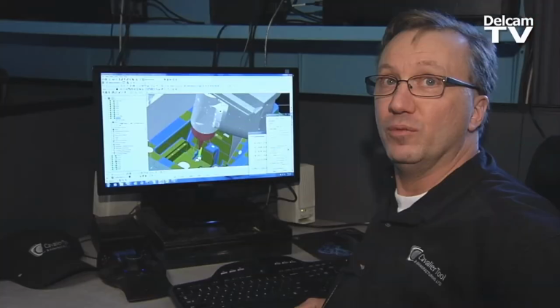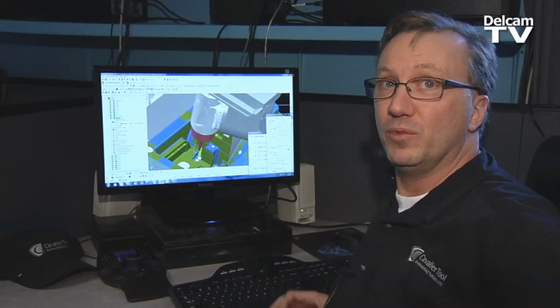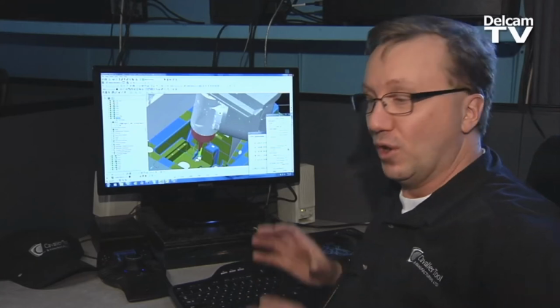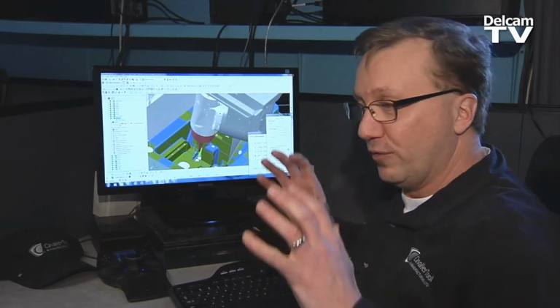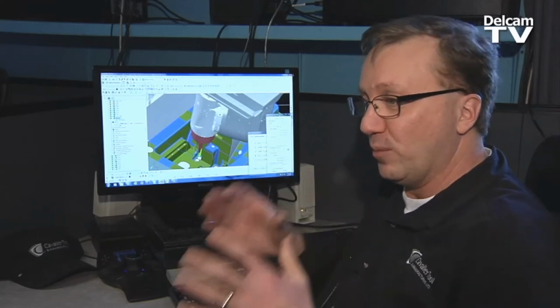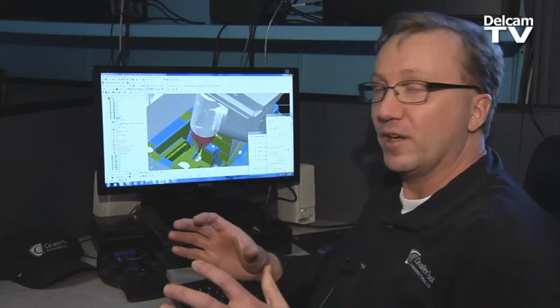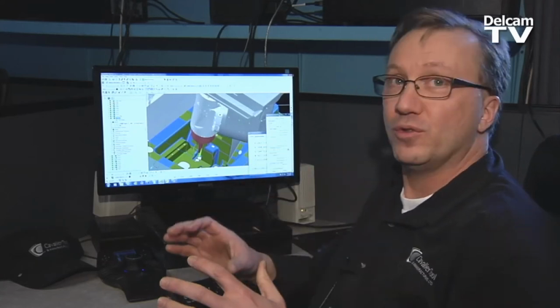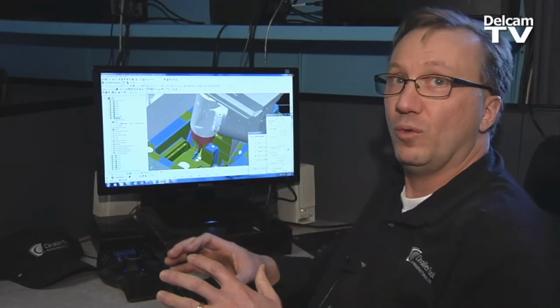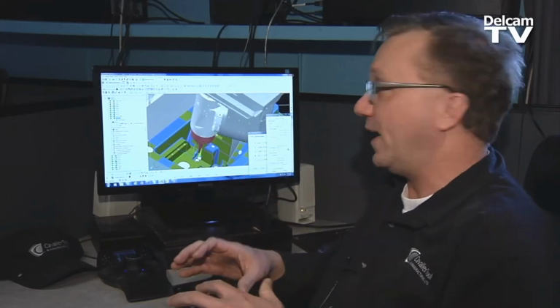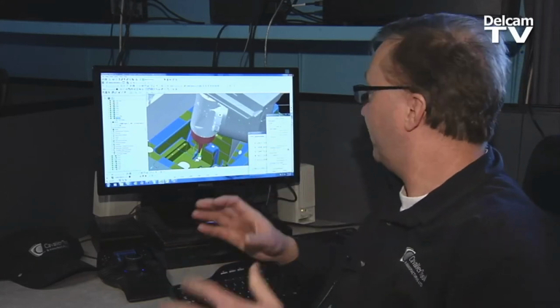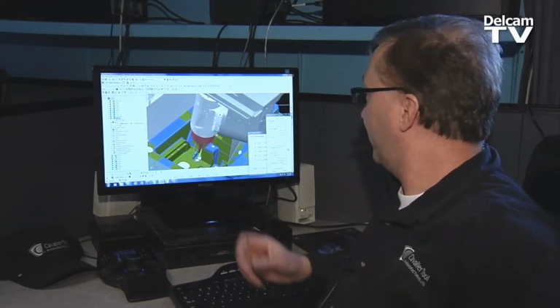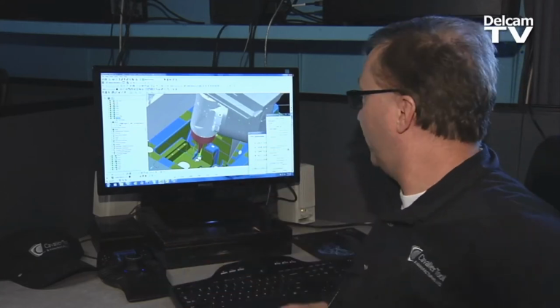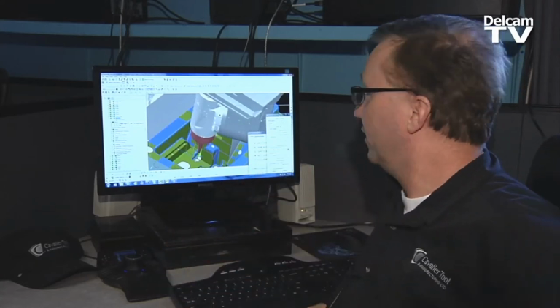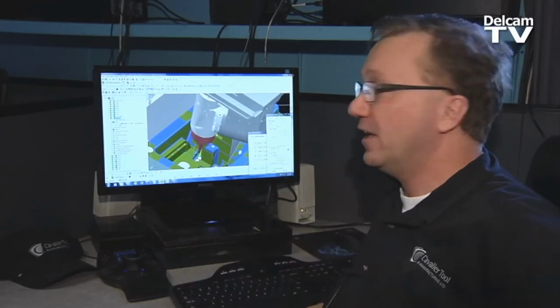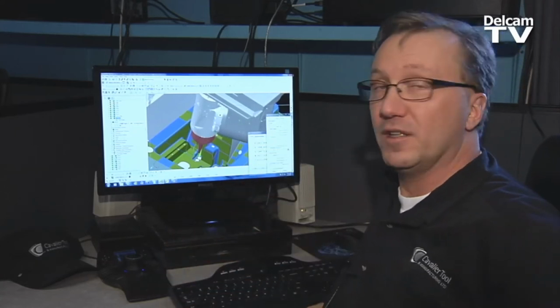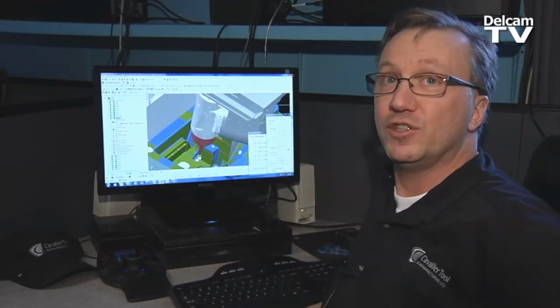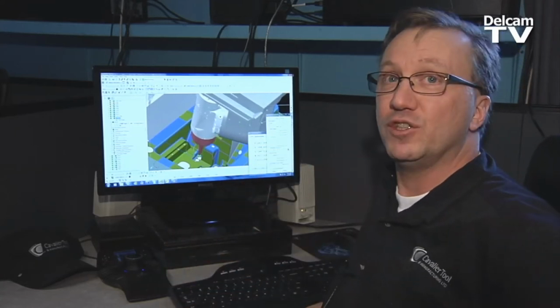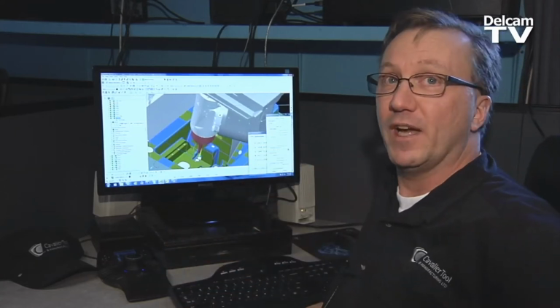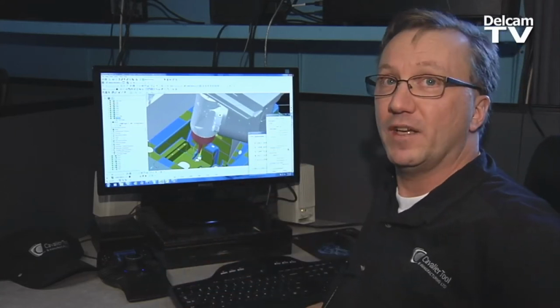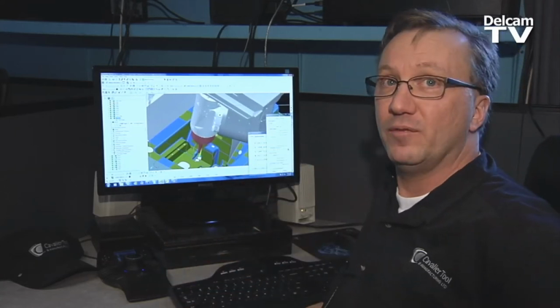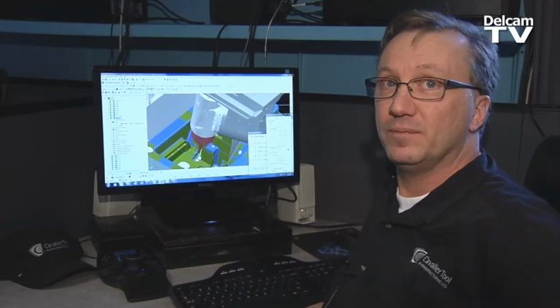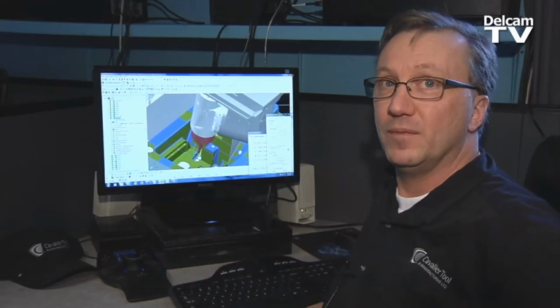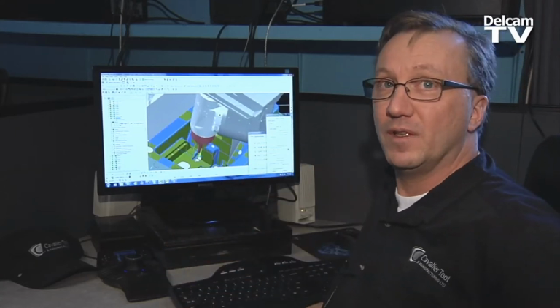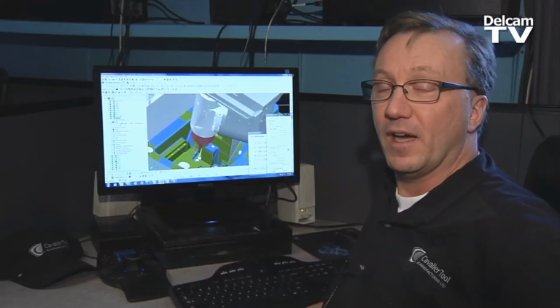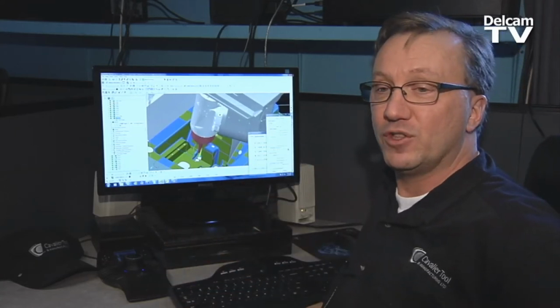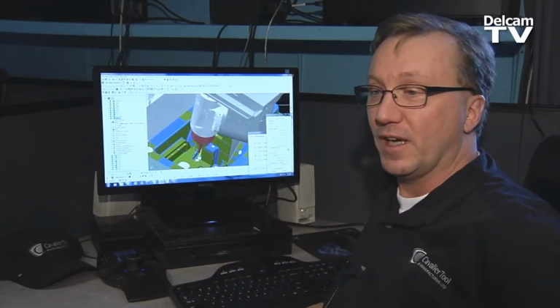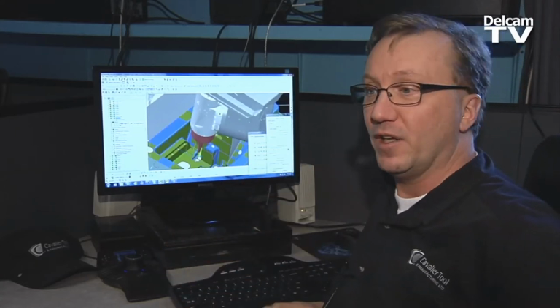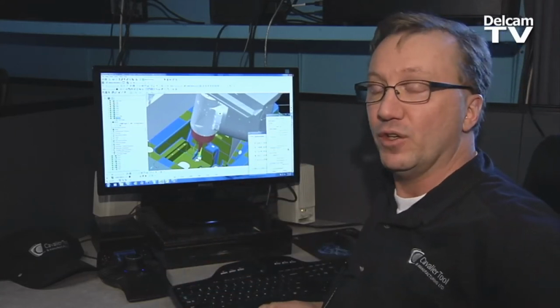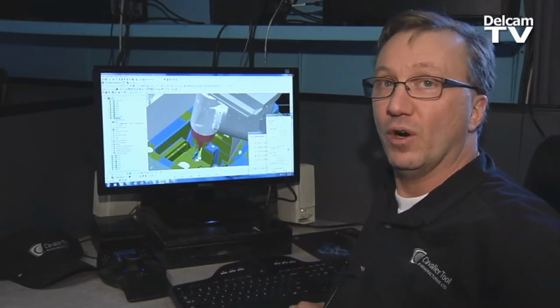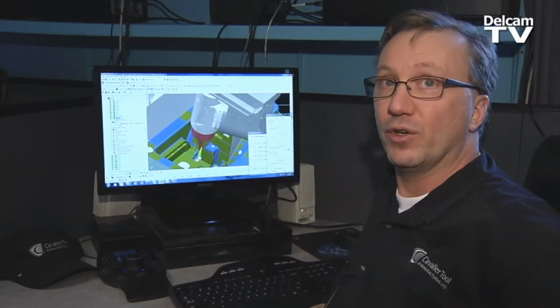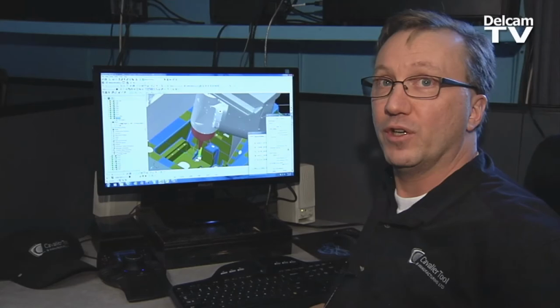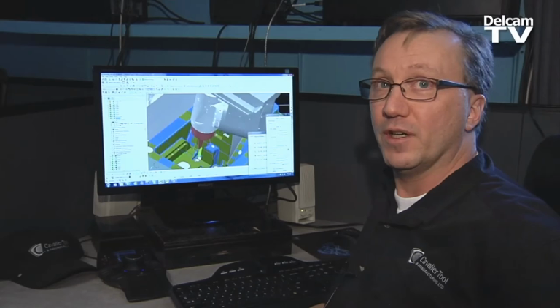If you make a tool path and you collision check it, gouge check it, you know you're good.